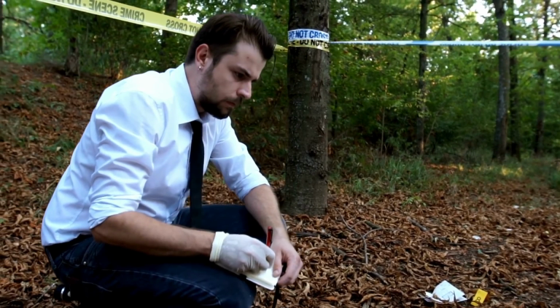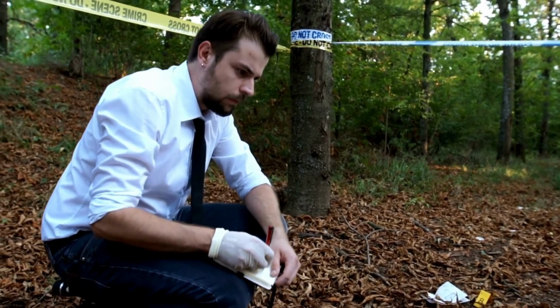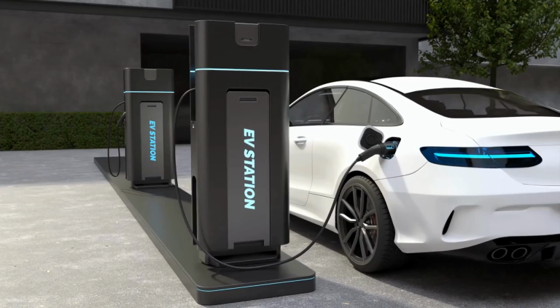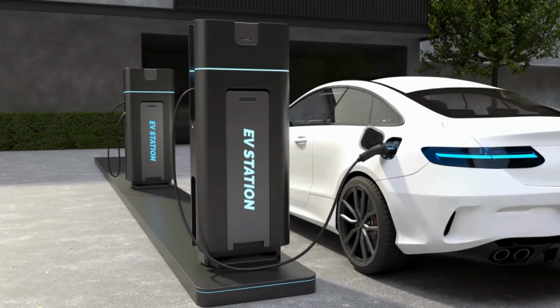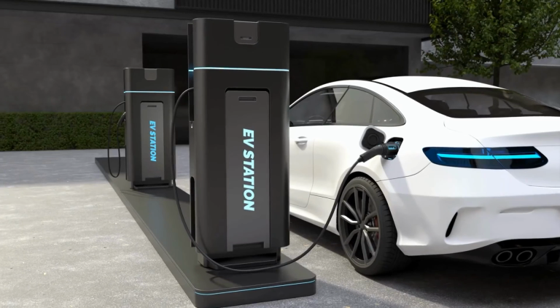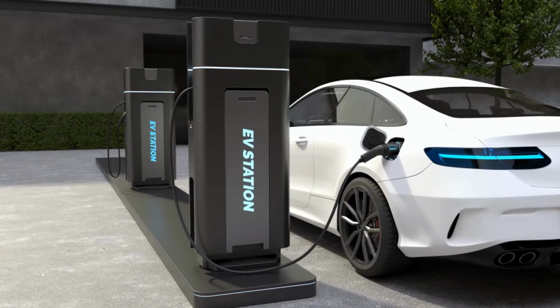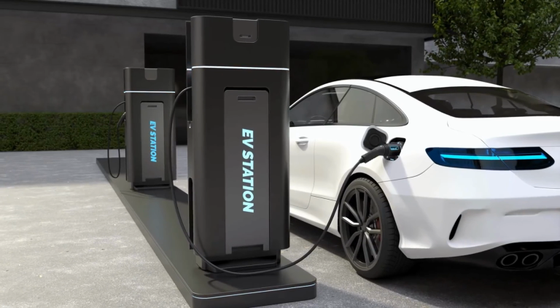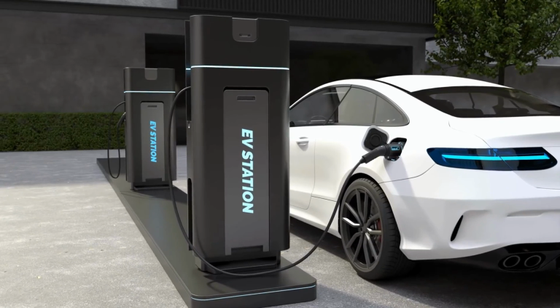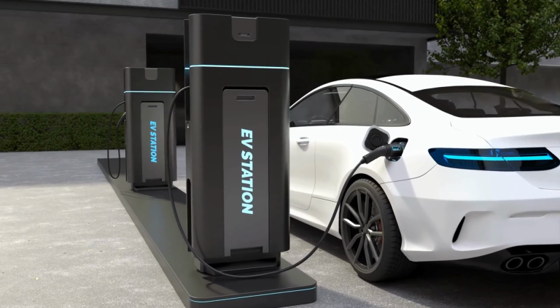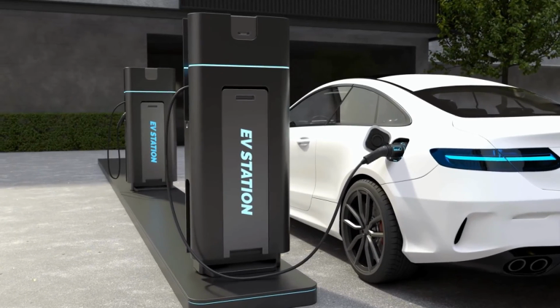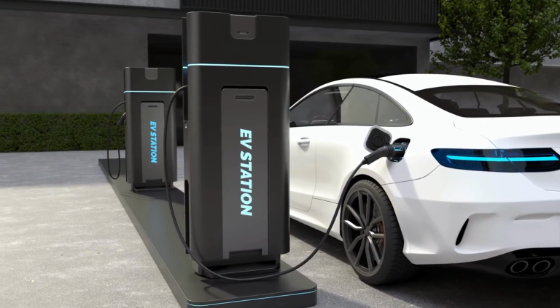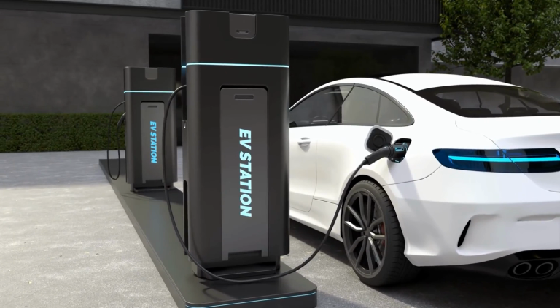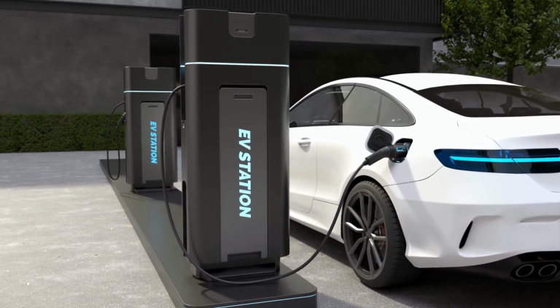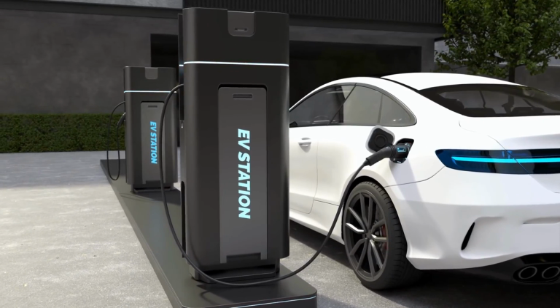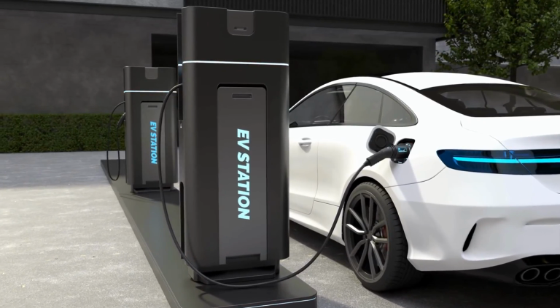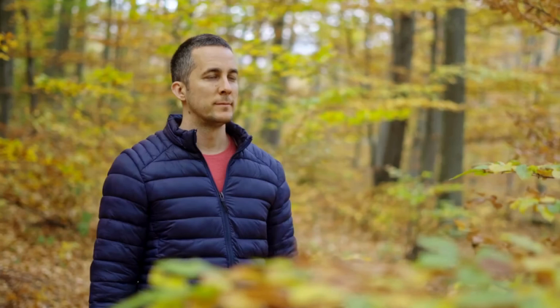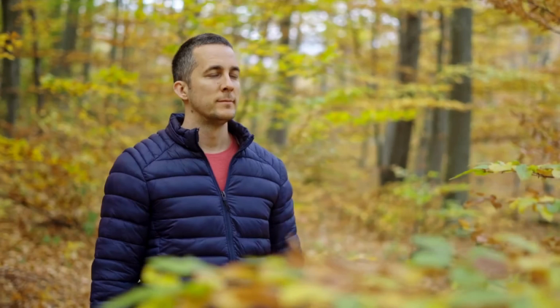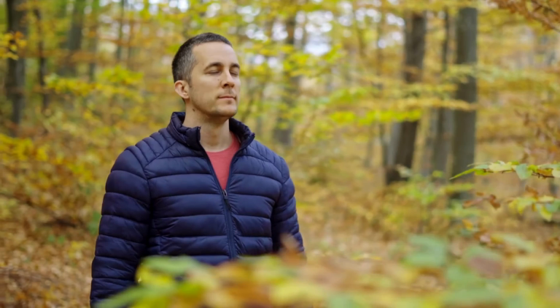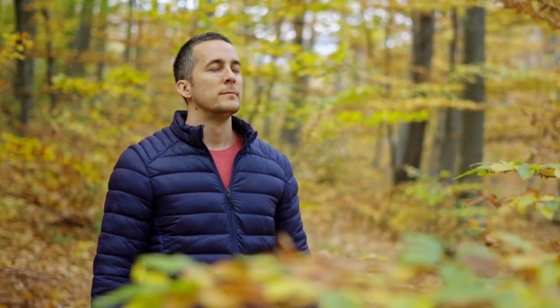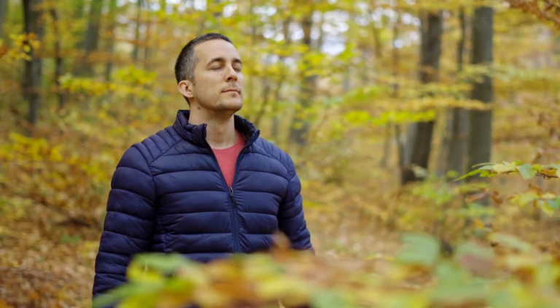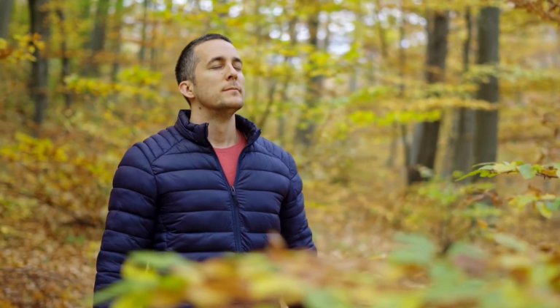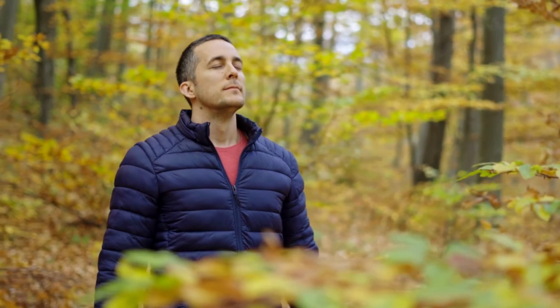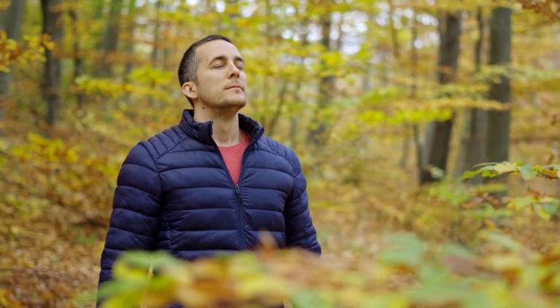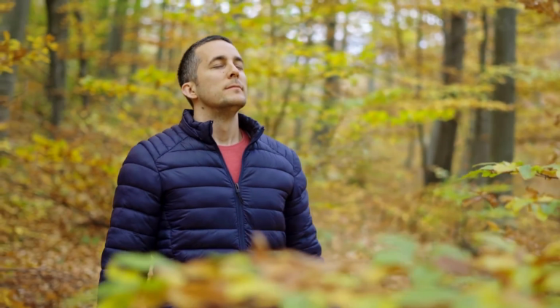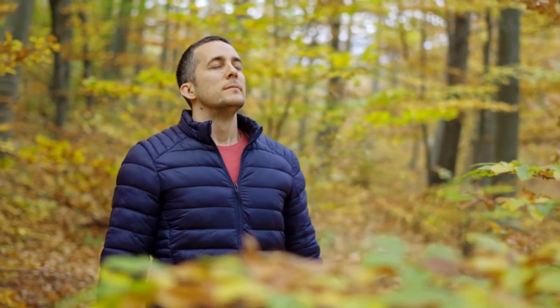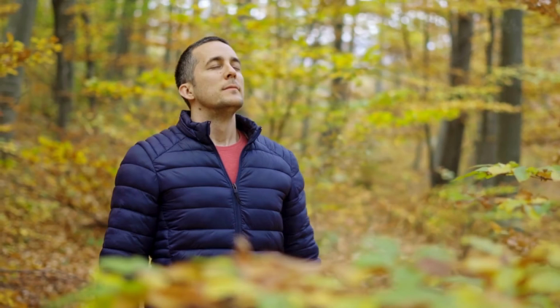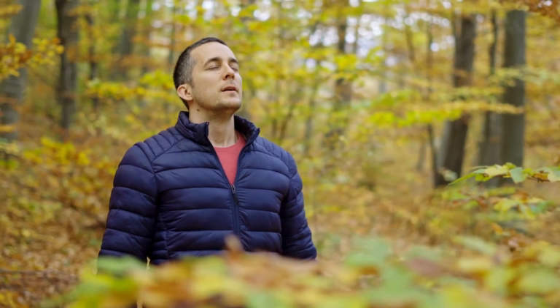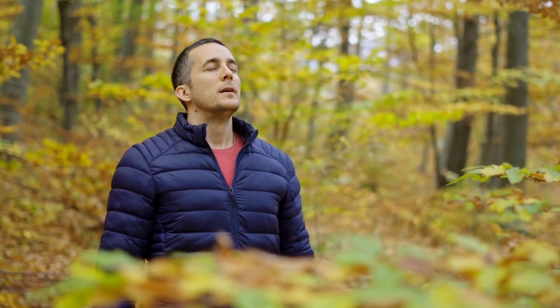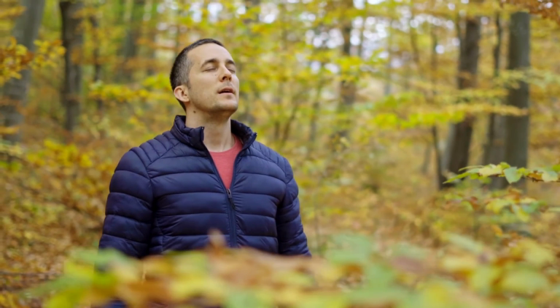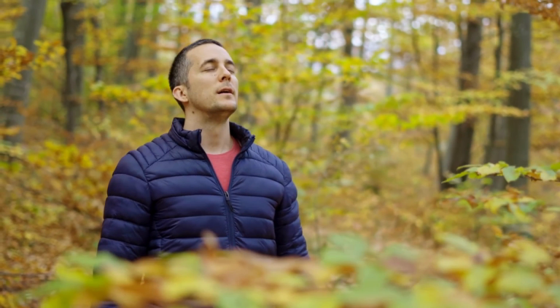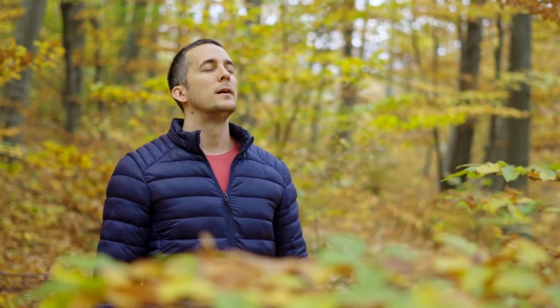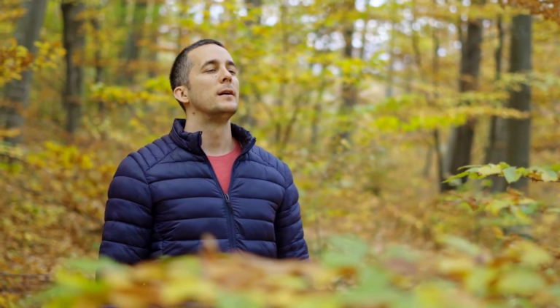Nitrogen Oxide Sensor — the environmental watchdog. Finally, the nitrogen oxide sensor — the environmental watchdog — sniffs out harmful NOx emissions like a detective on a case. It helps your car be as eco-friendly as possible, ensuring the air stays as fresh as a spring morning.